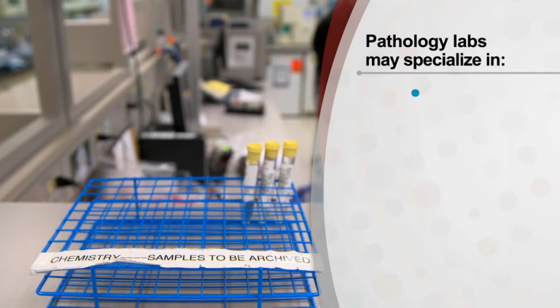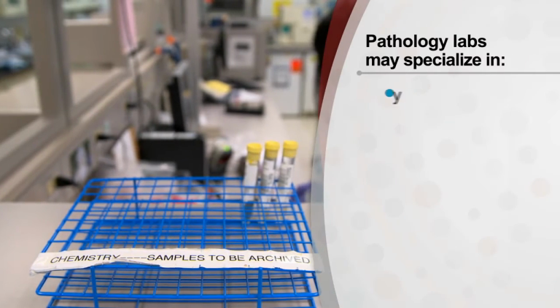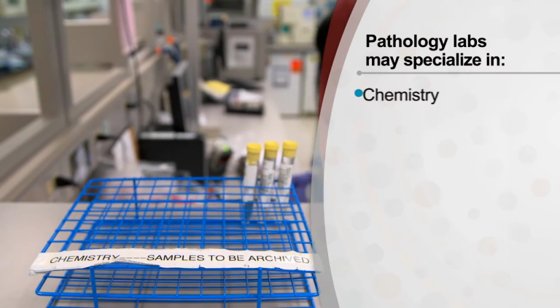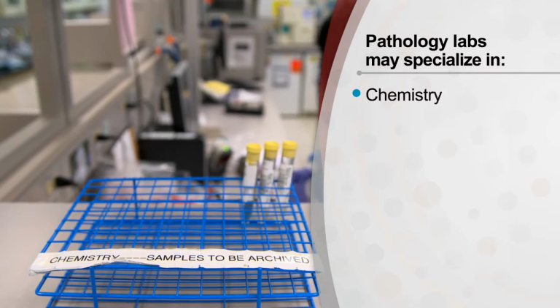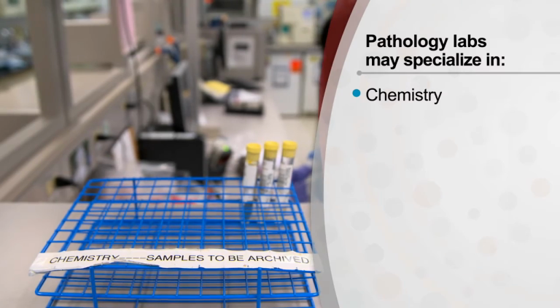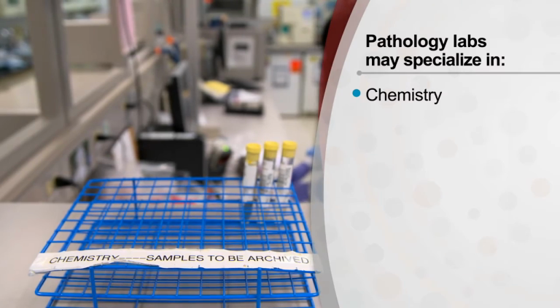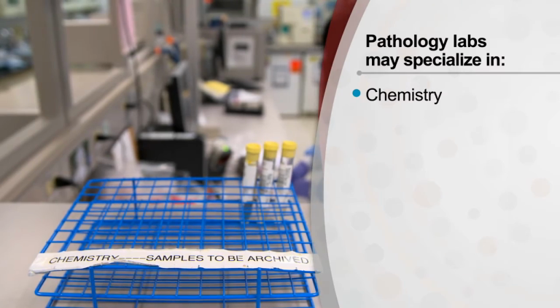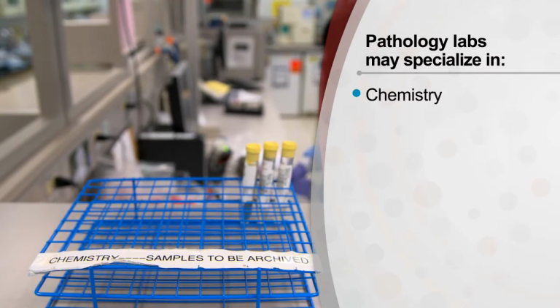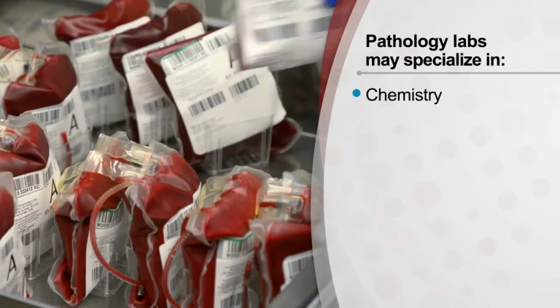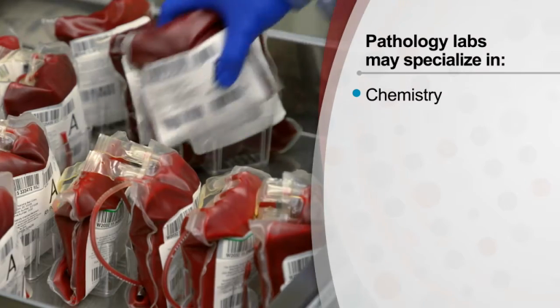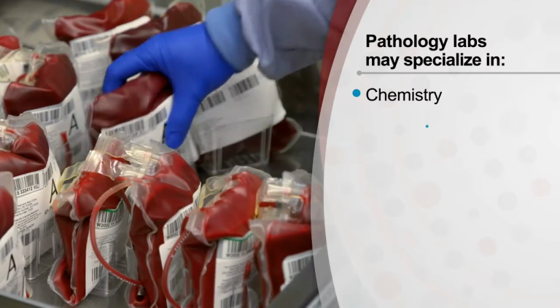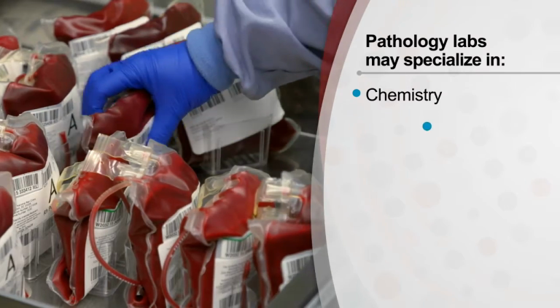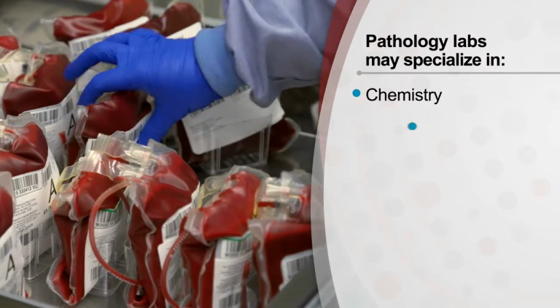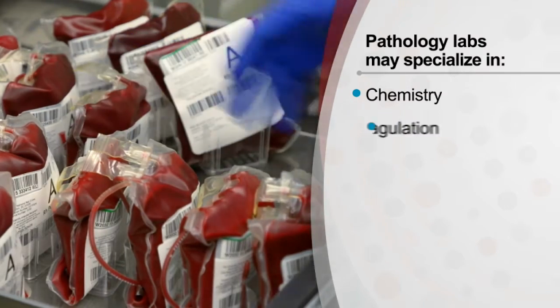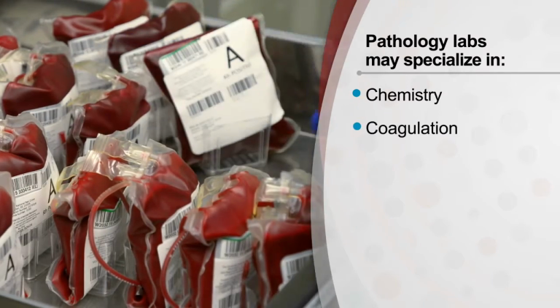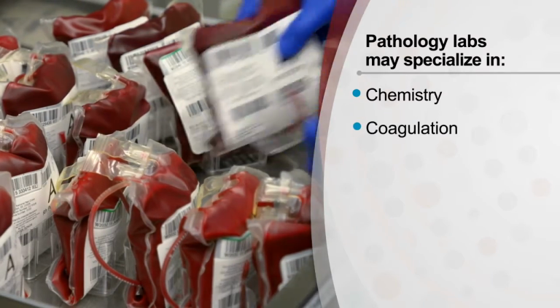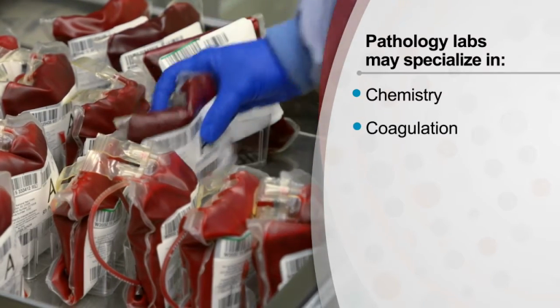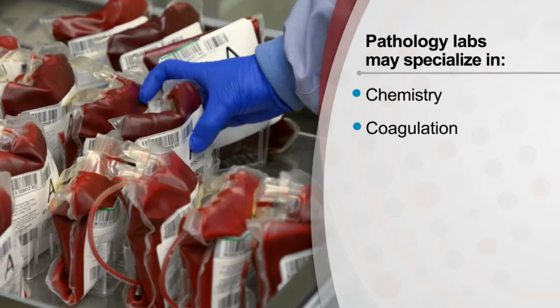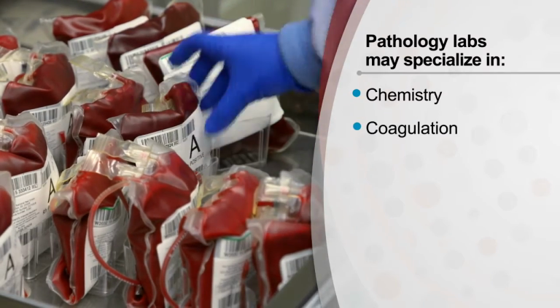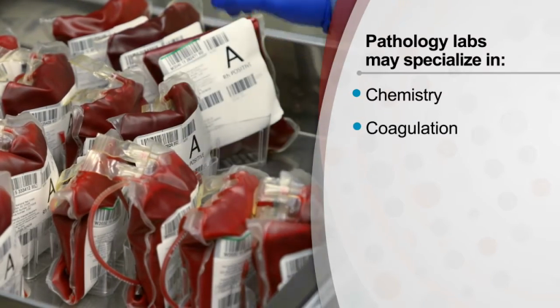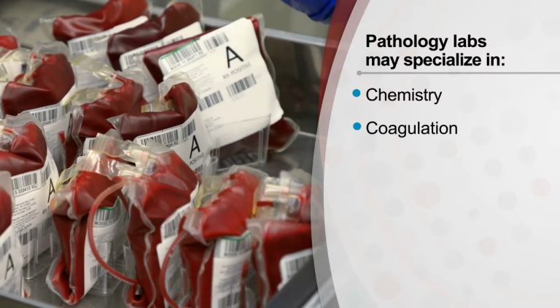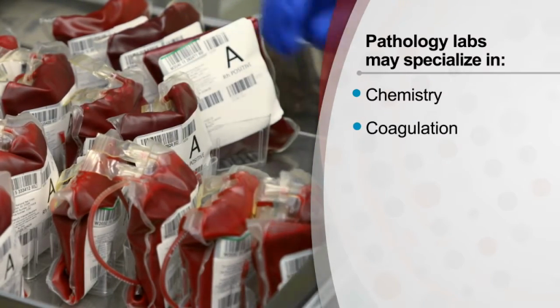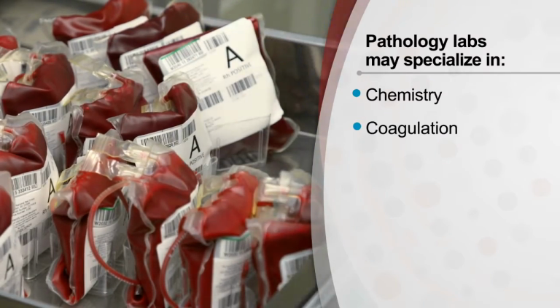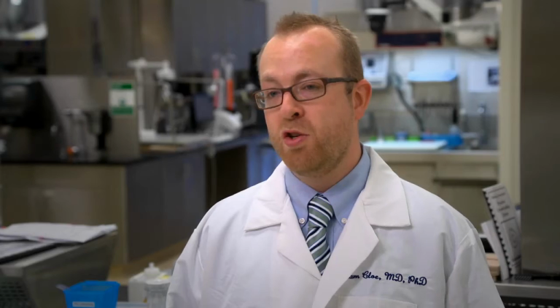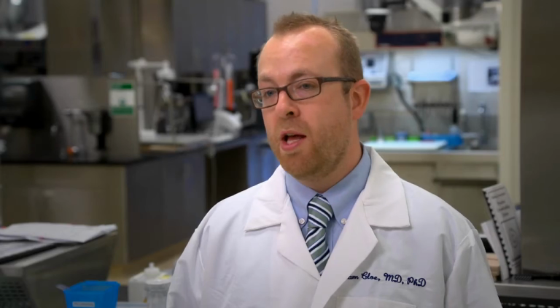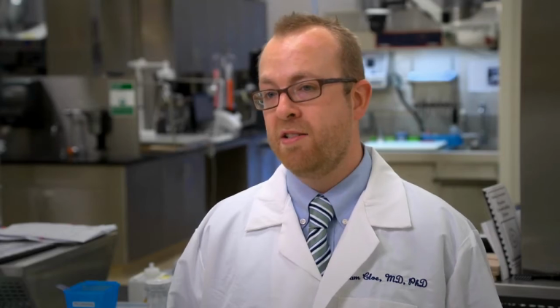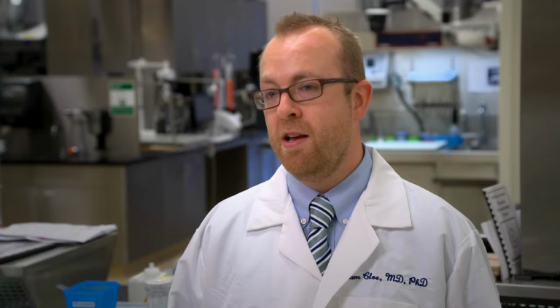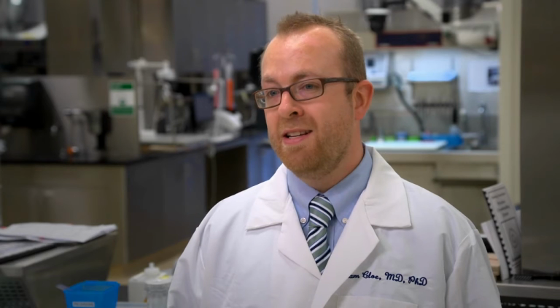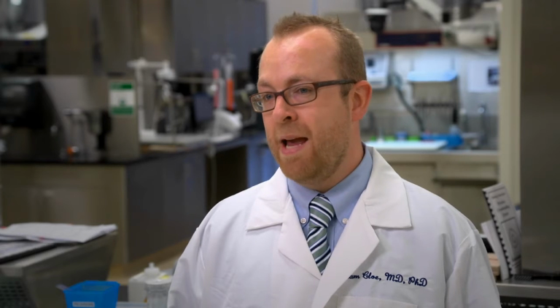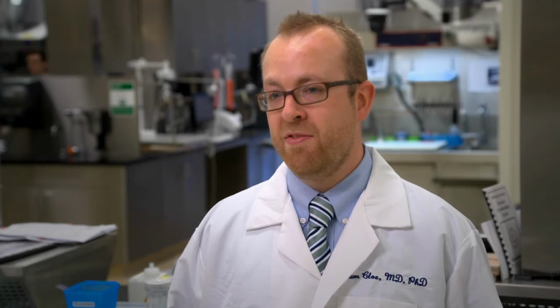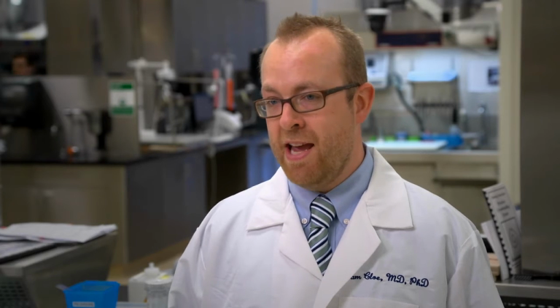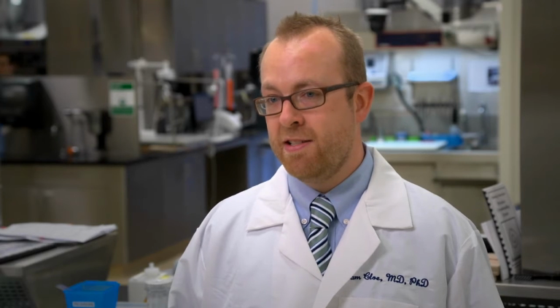There's chemistry laboratories, there's the blood bank, there's coagulation laboratories. These are more specialized types of tests.